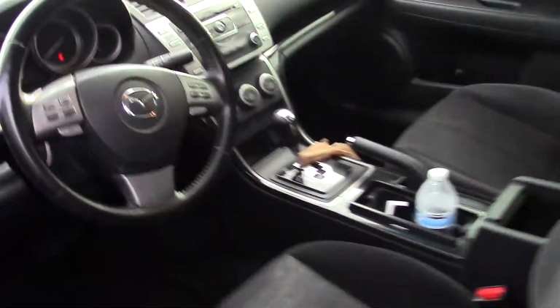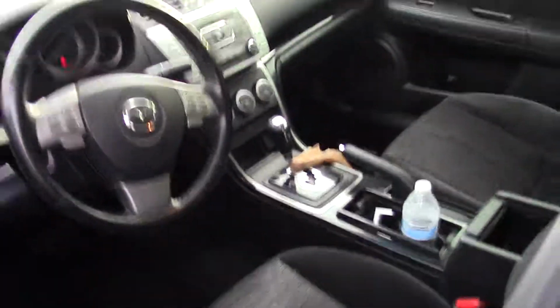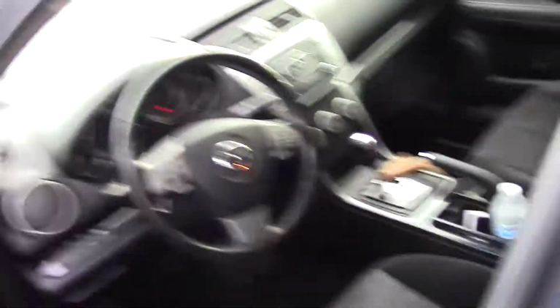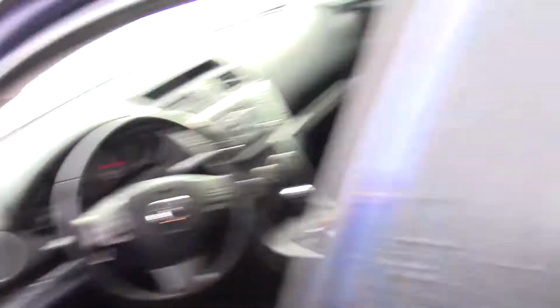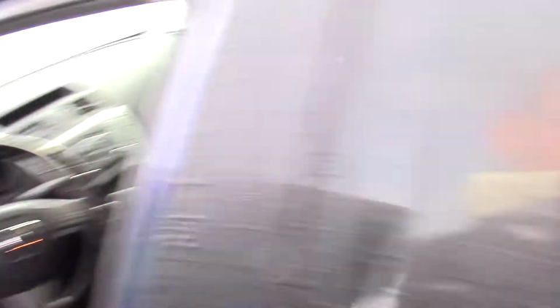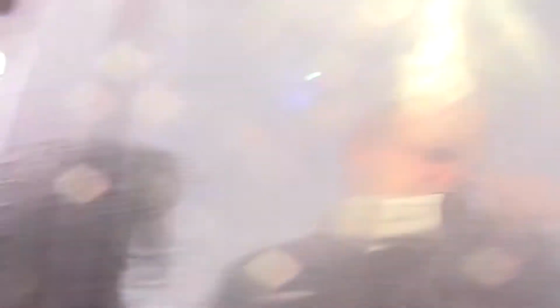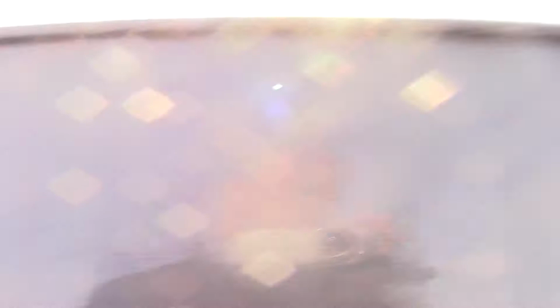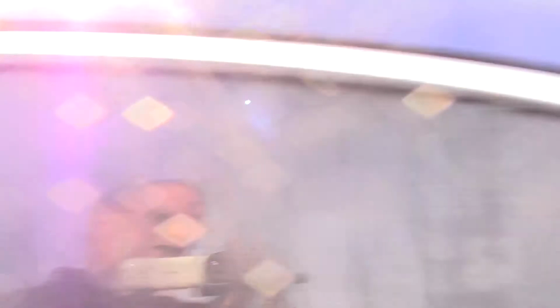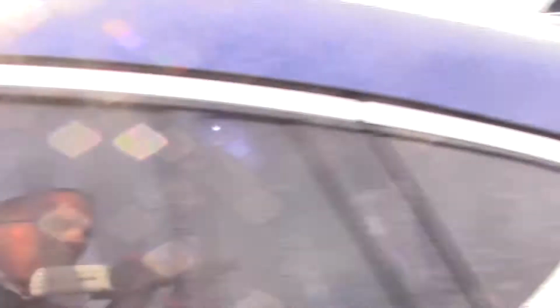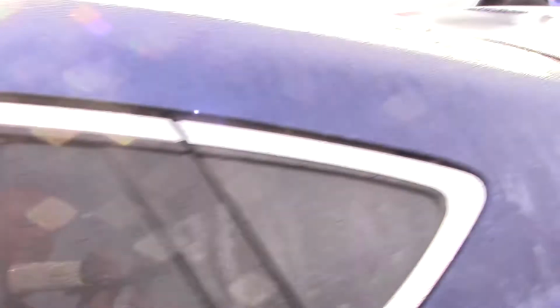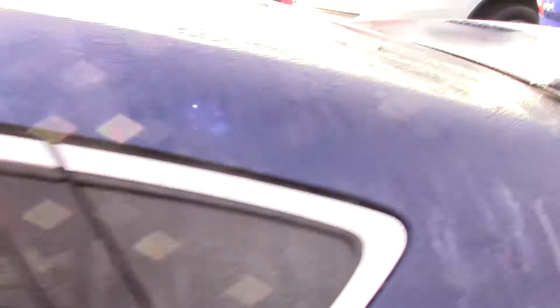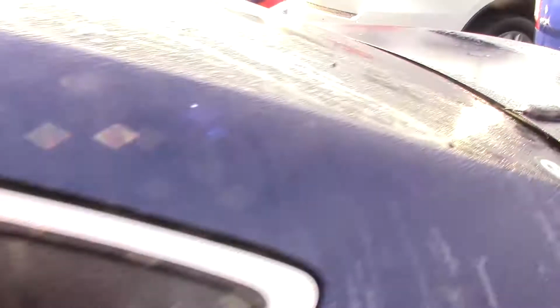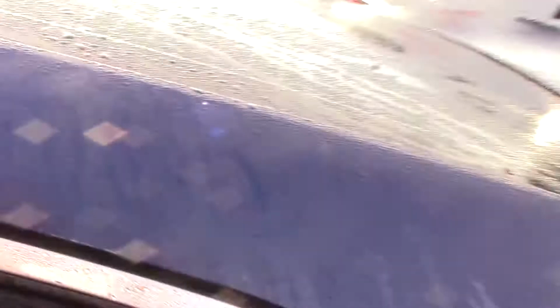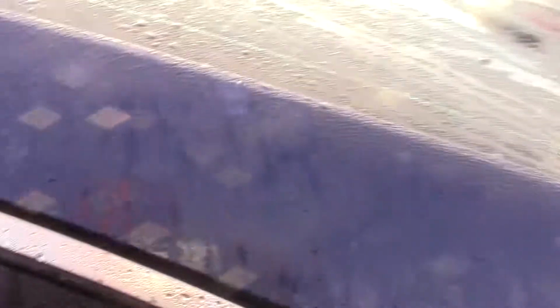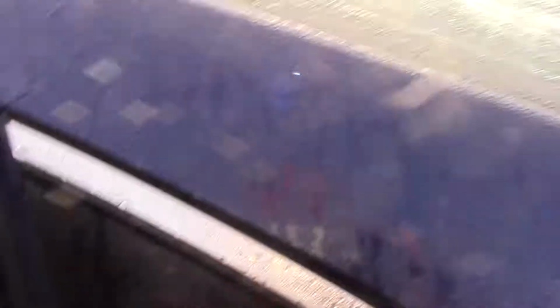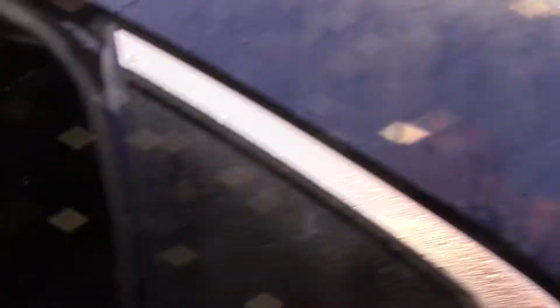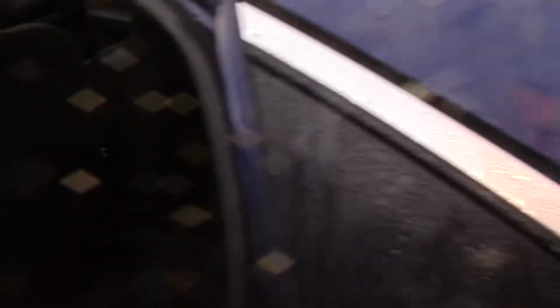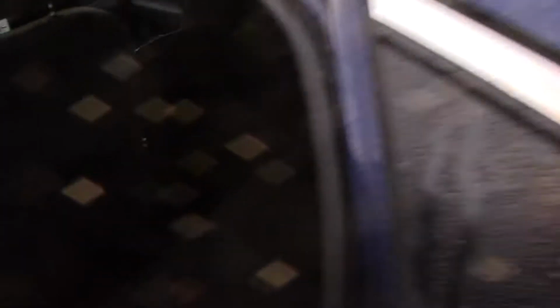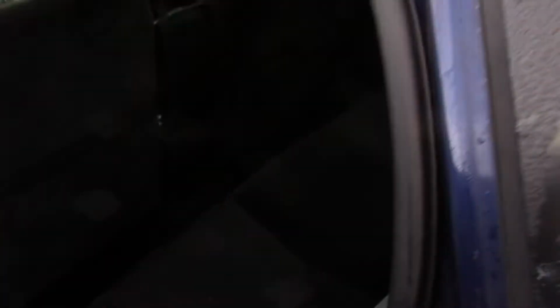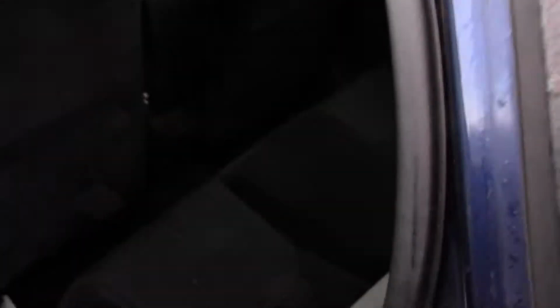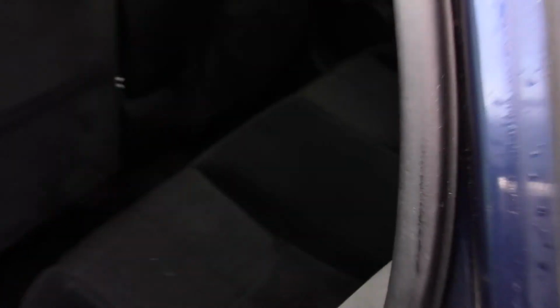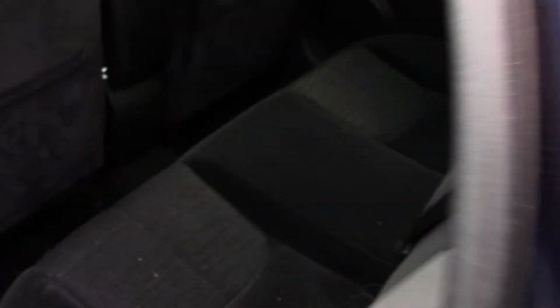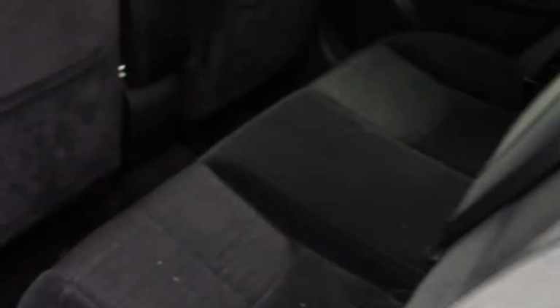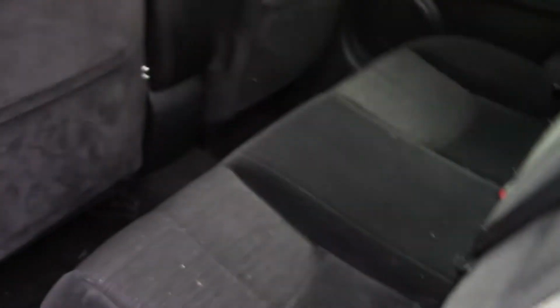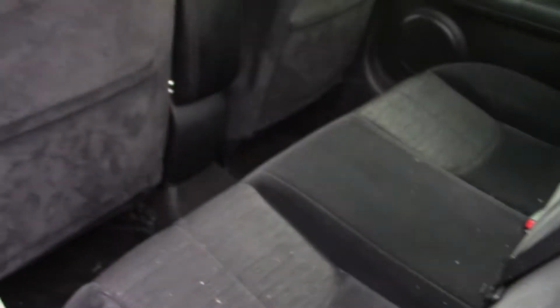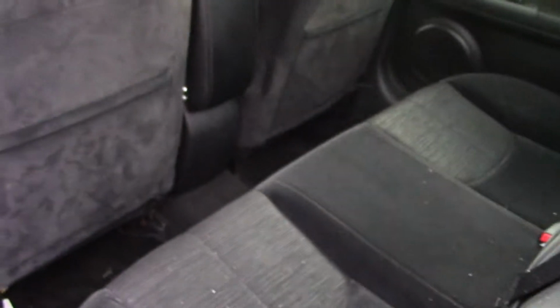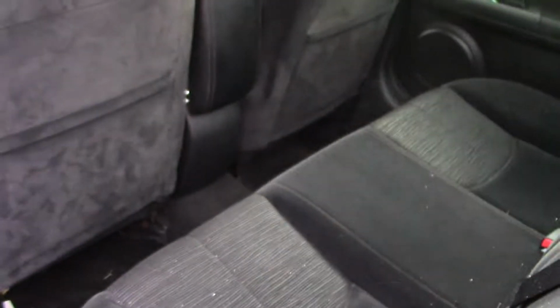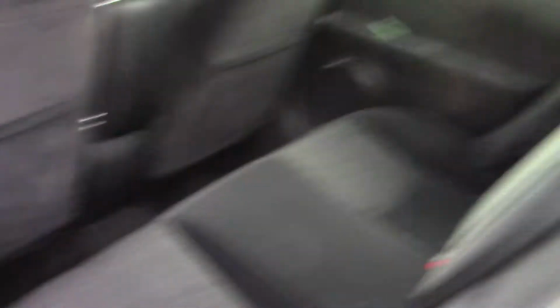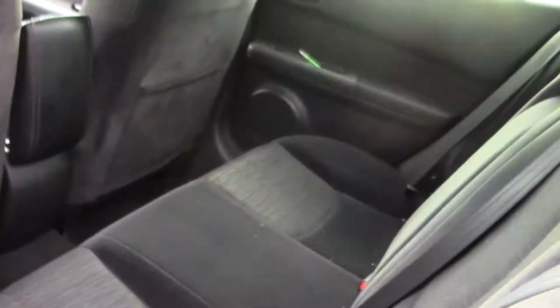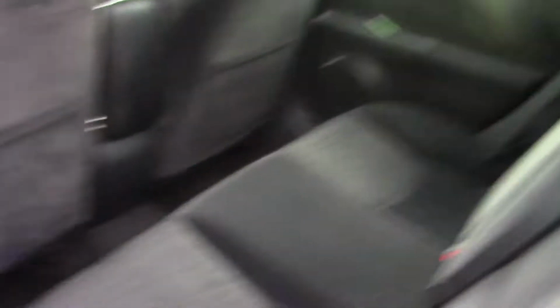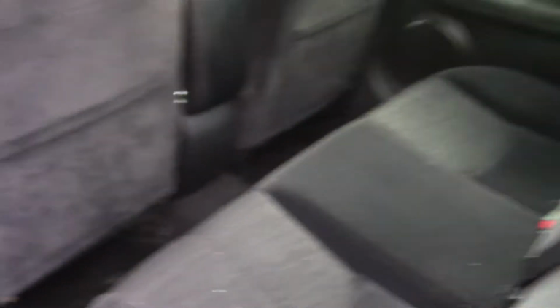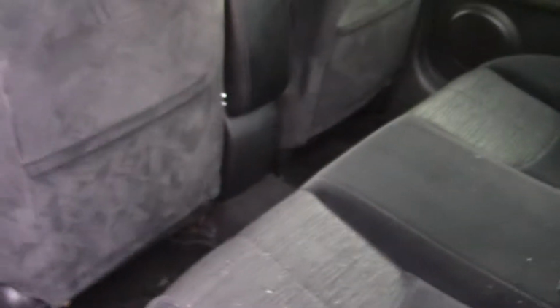Seems to be in pretty good condition — decent. Just over a hundred thousand miles.